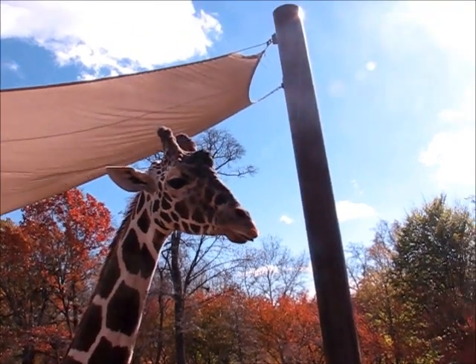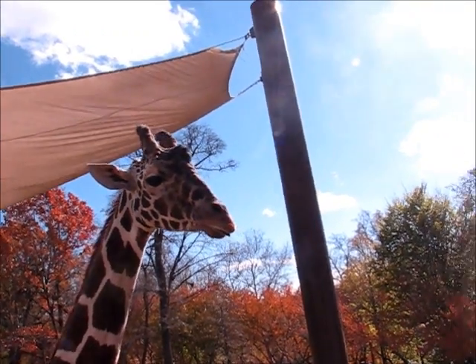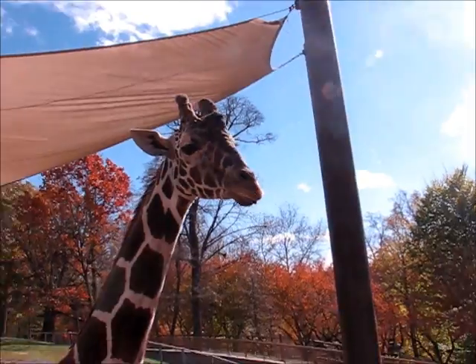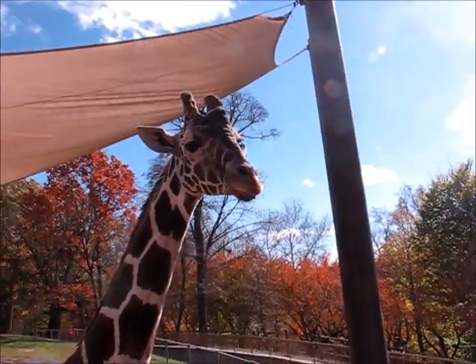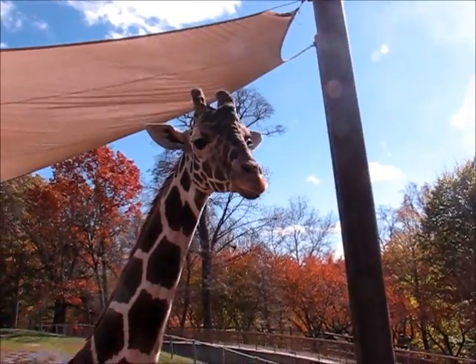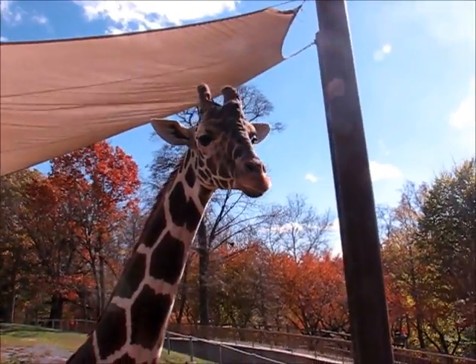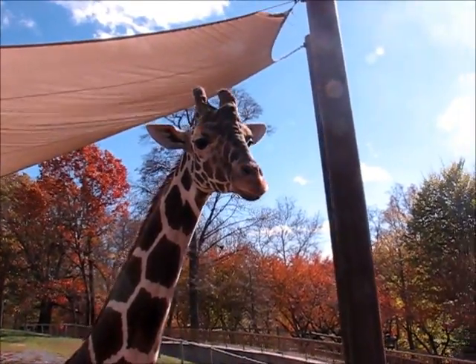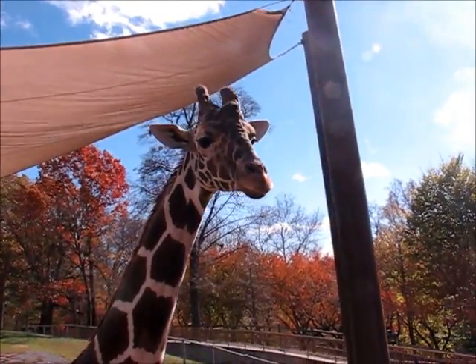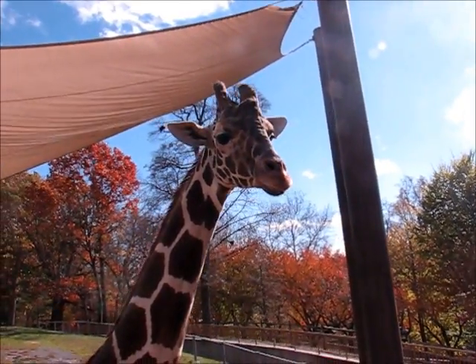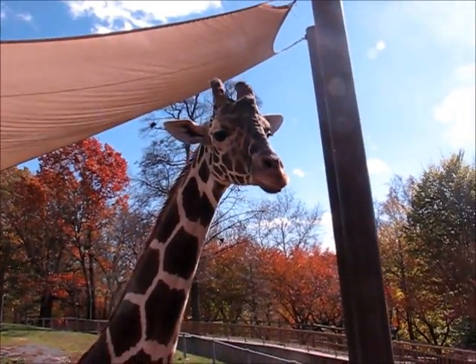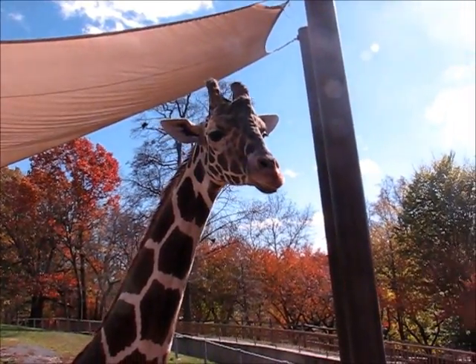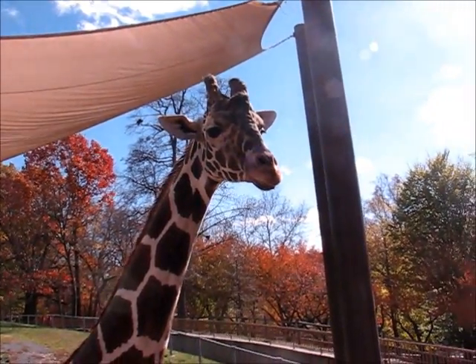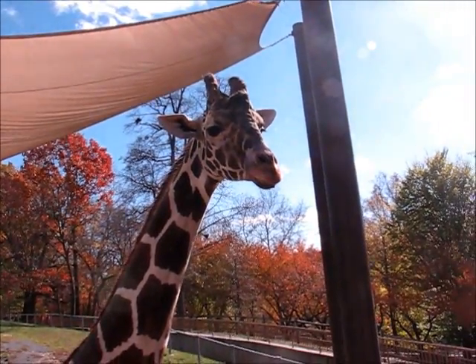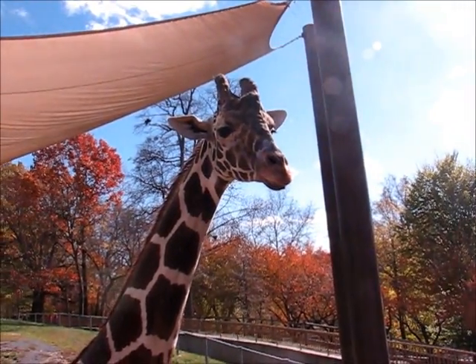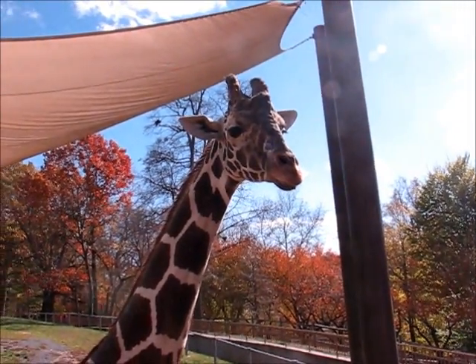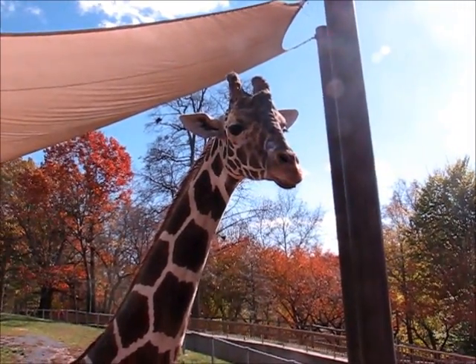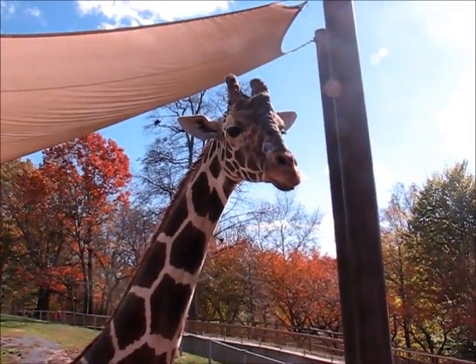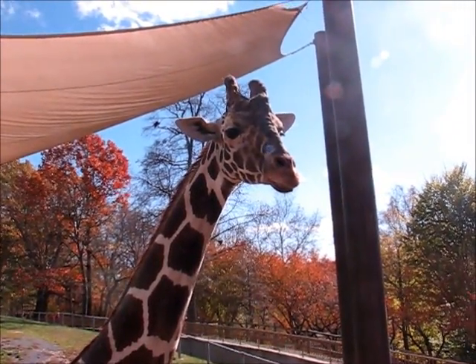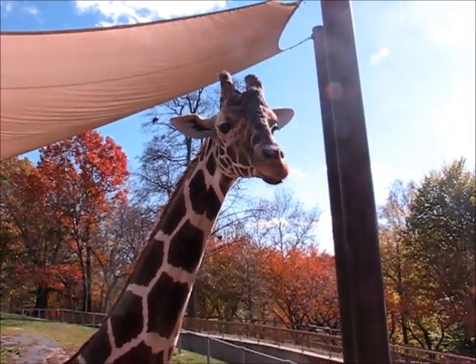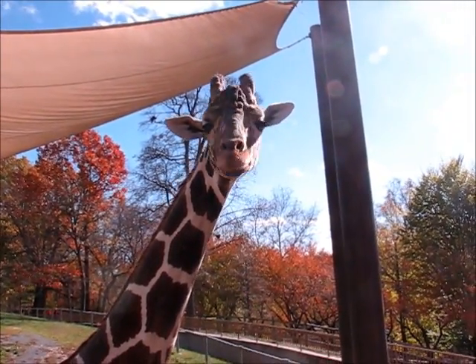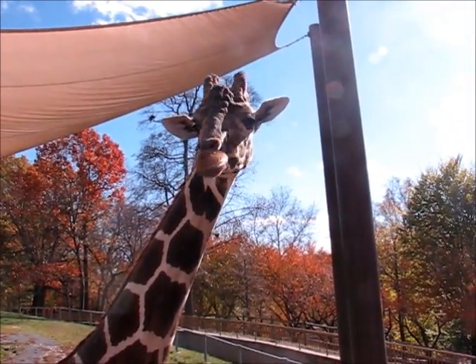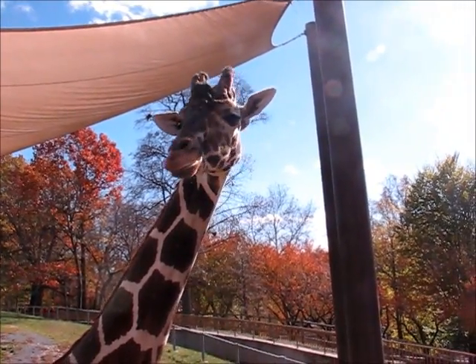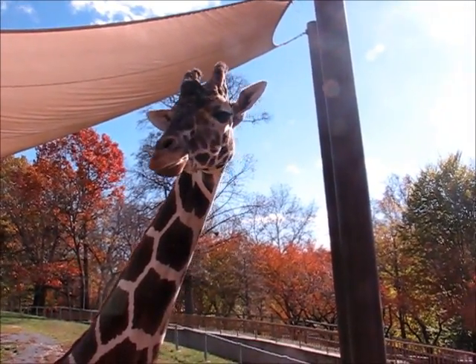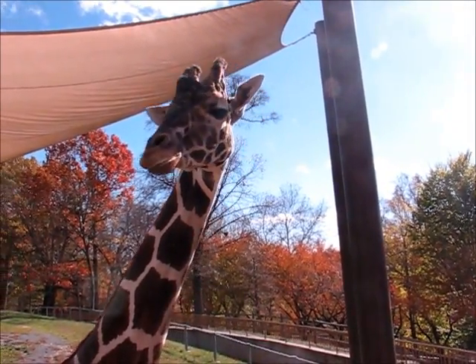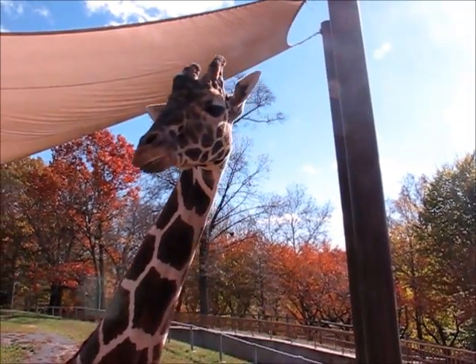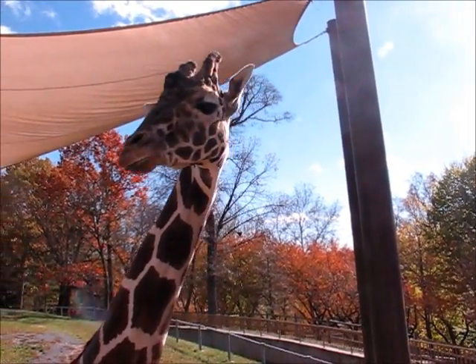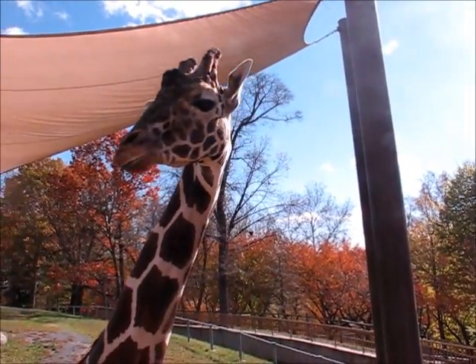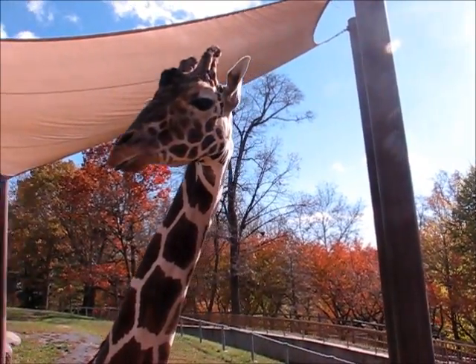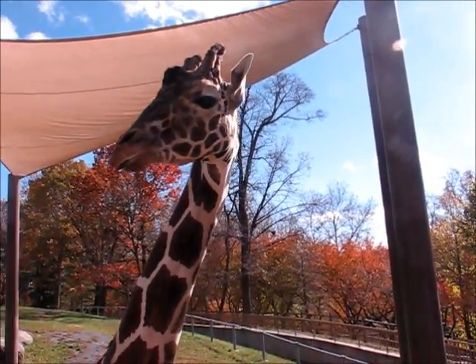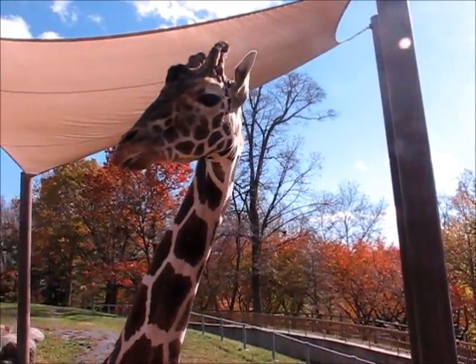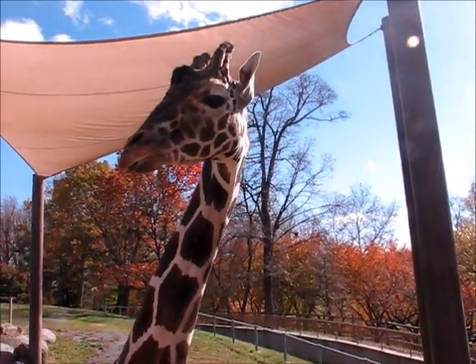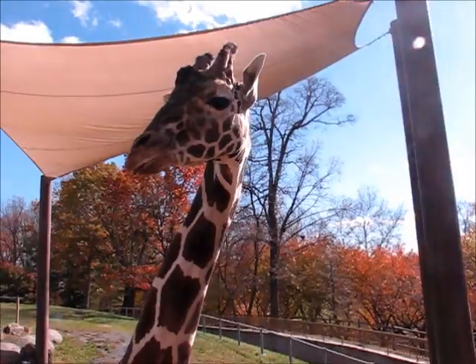Giraffes are heterotrophs. Giraffes eat plants like leaves and bushes. They are found in Africa.